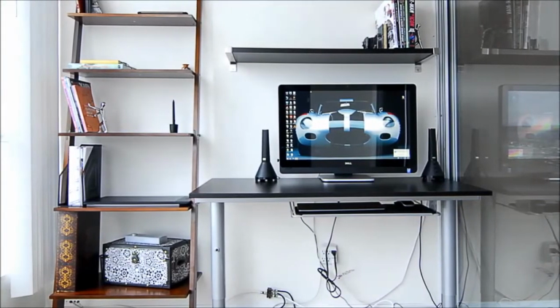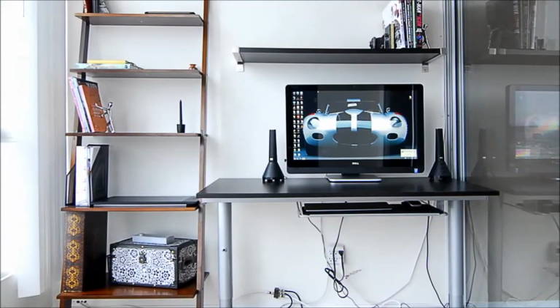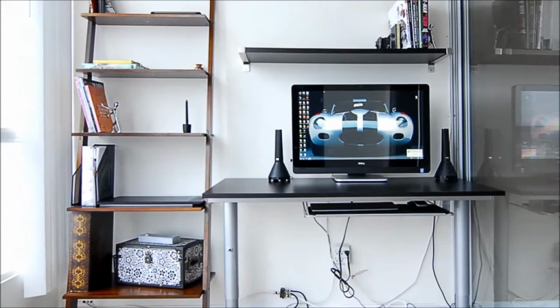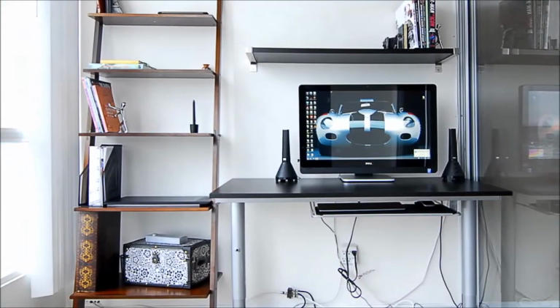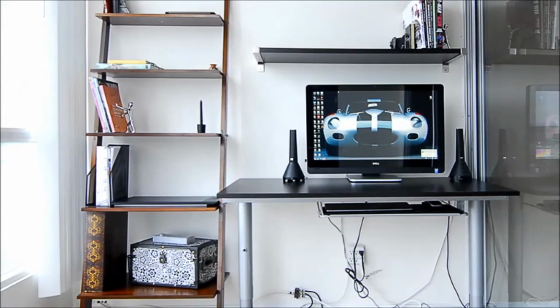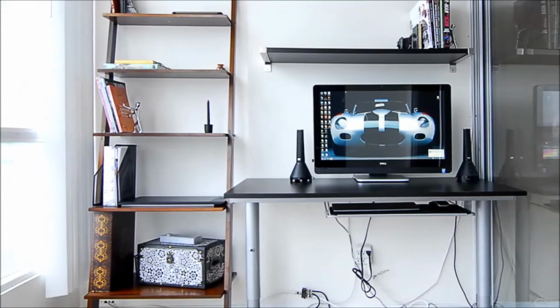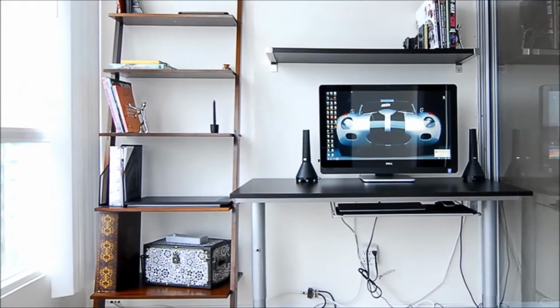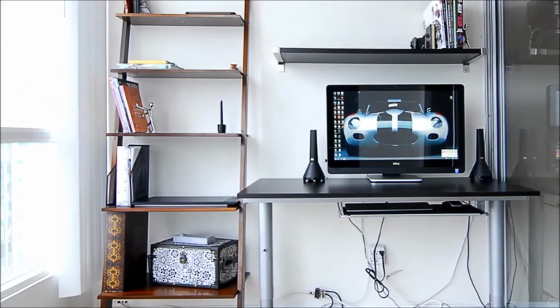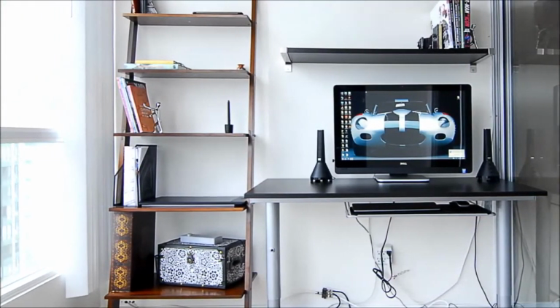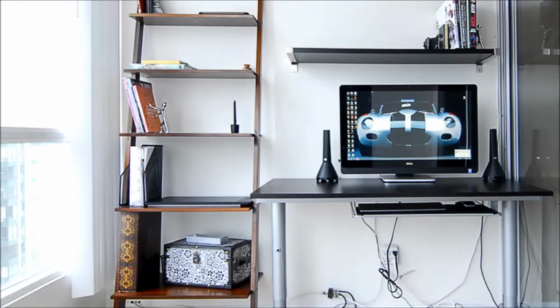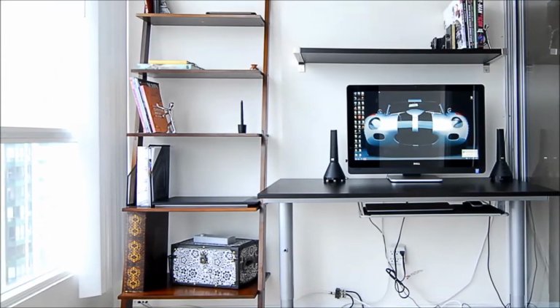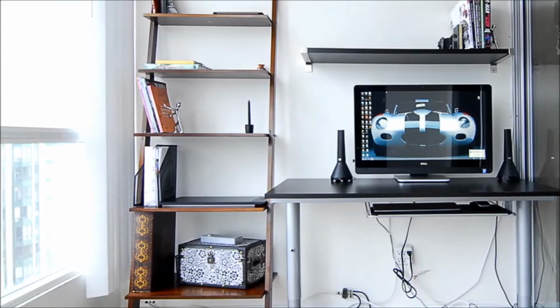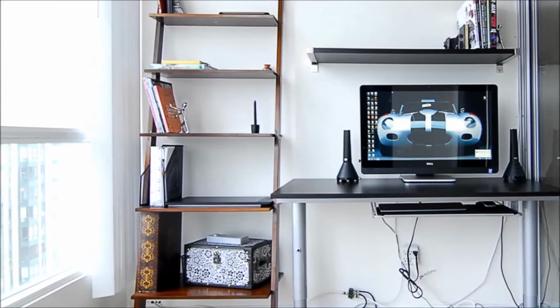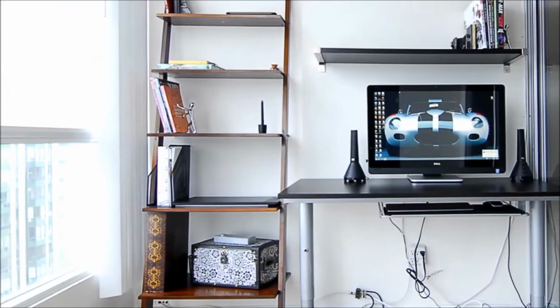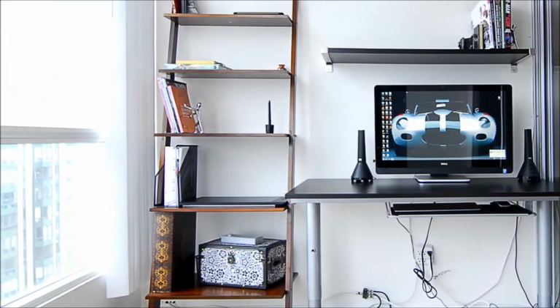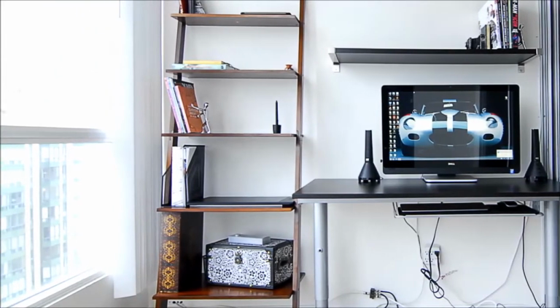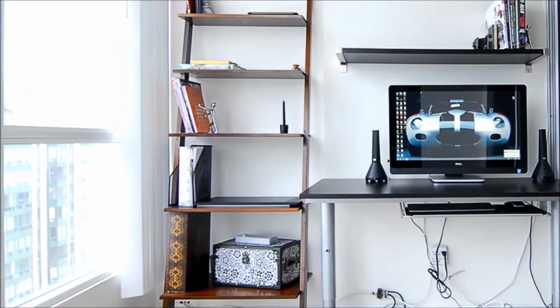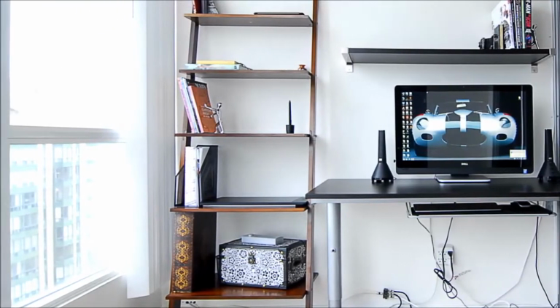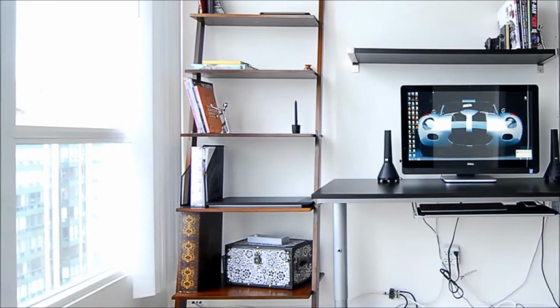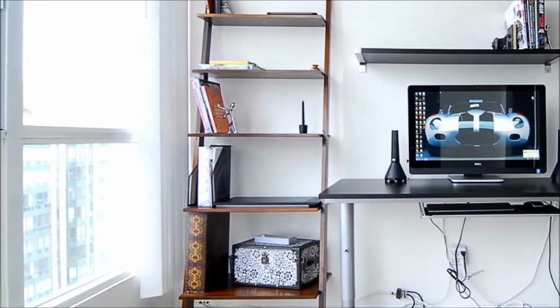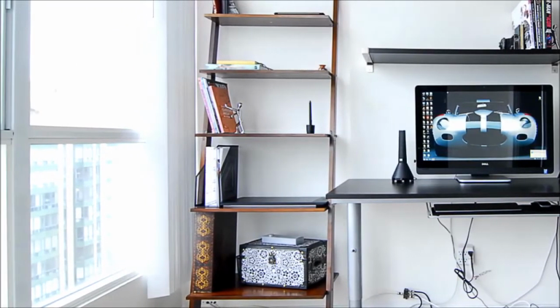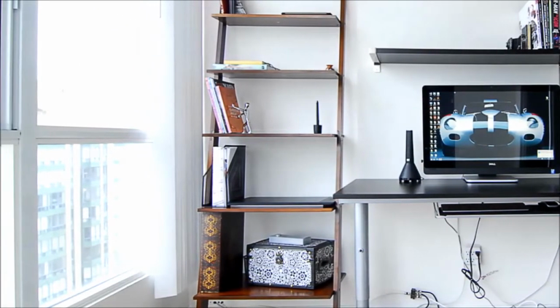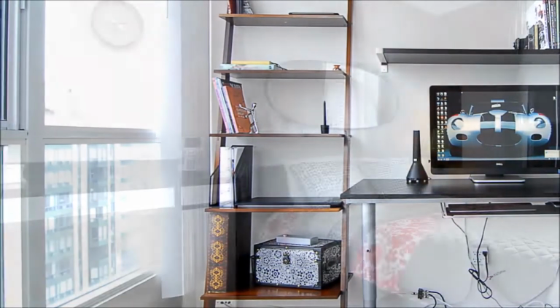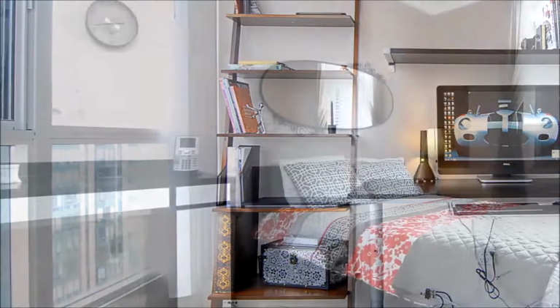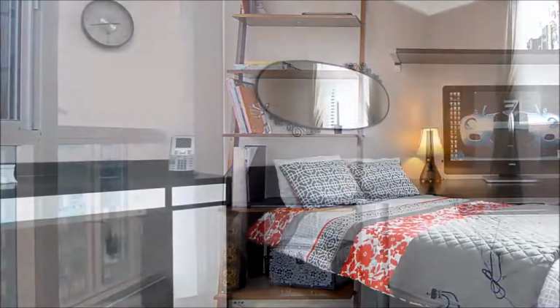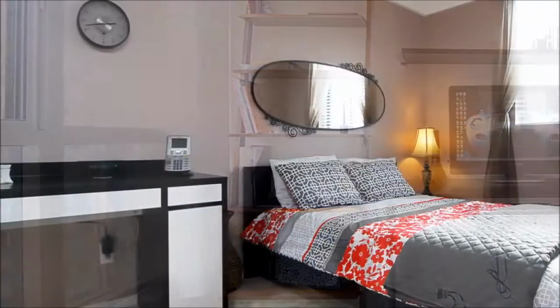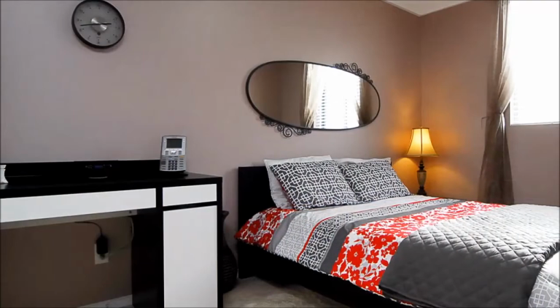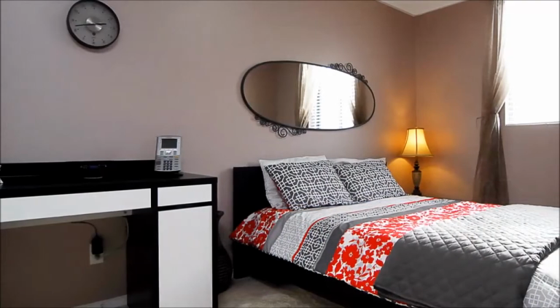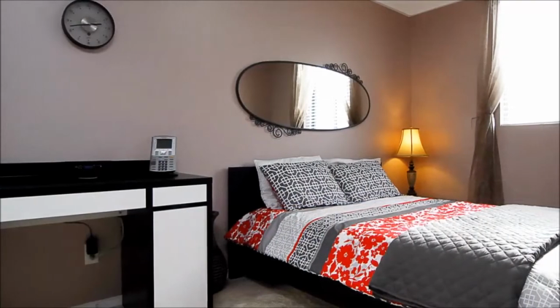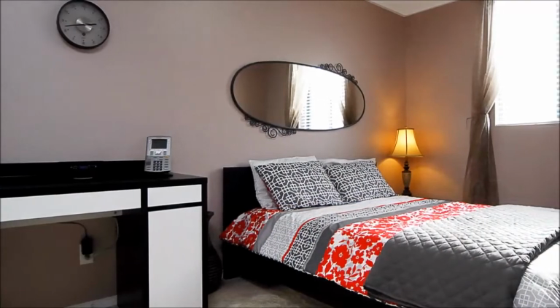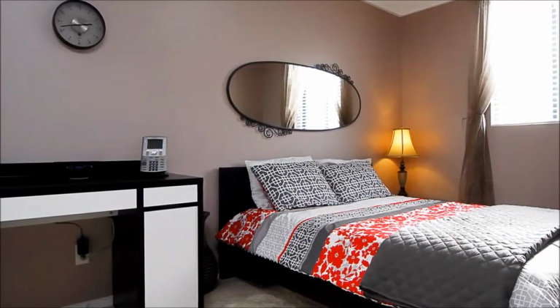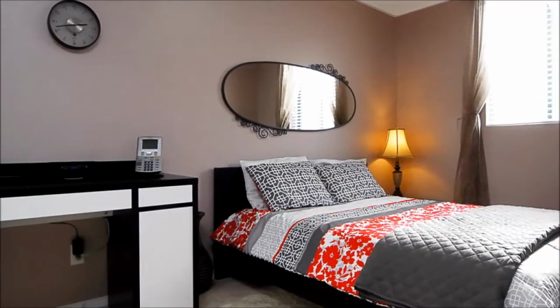The radiant solarium with far-reaching views awaits to be furnished as you wish — an office, study, or sitting area perhaps?